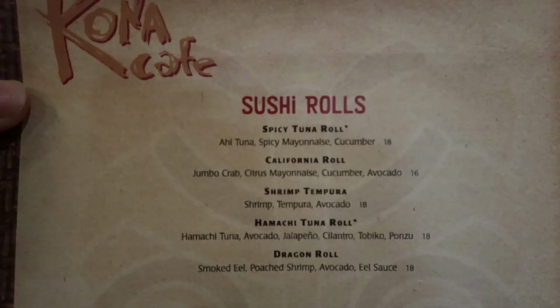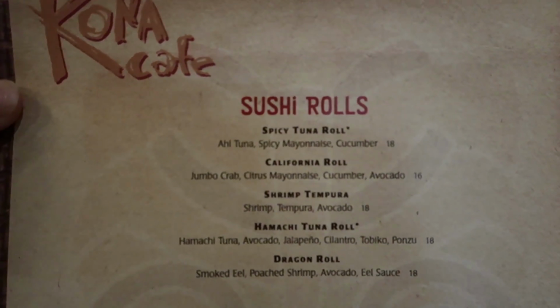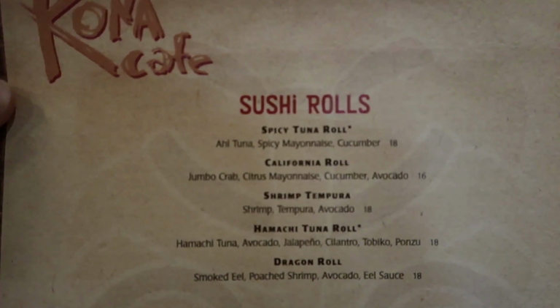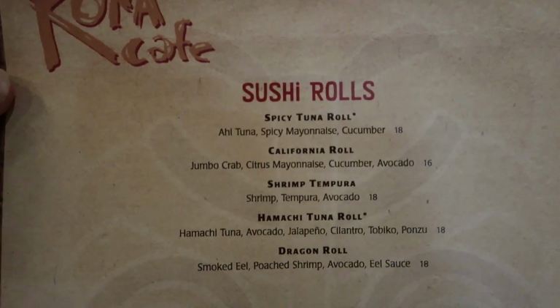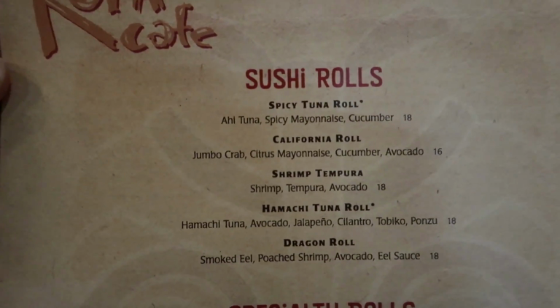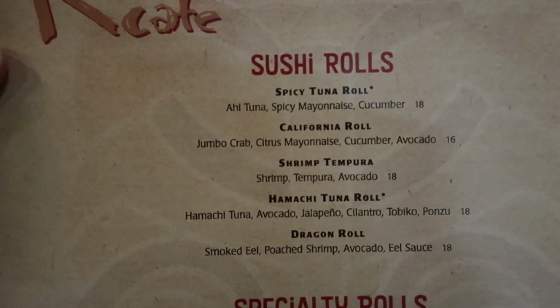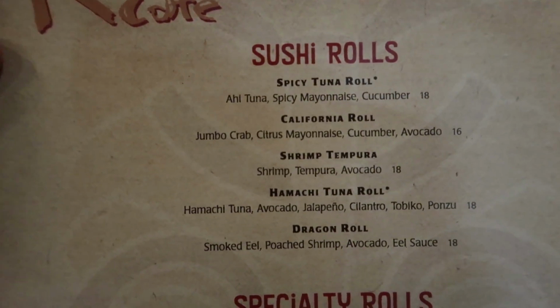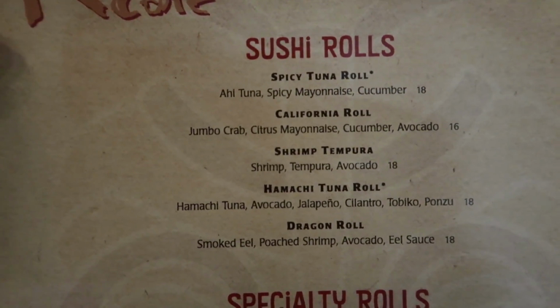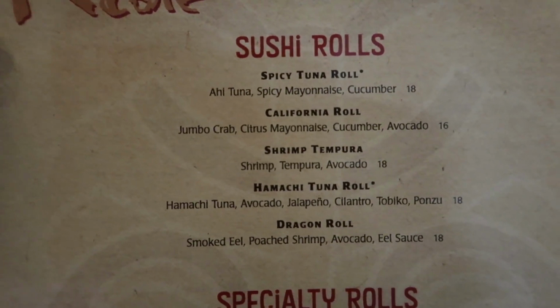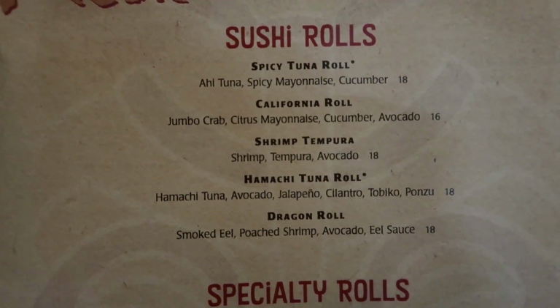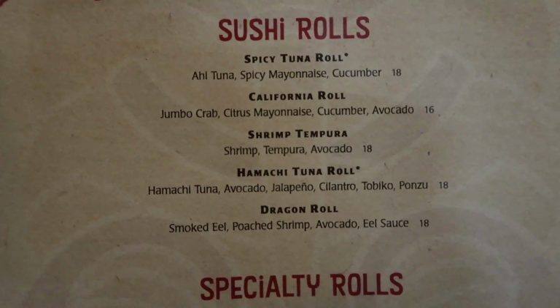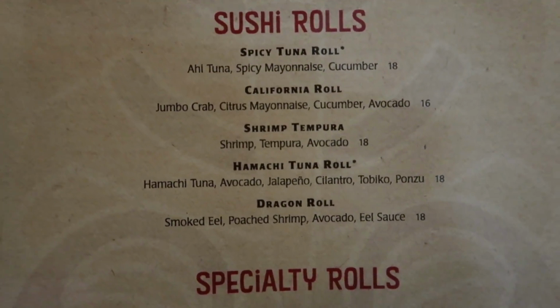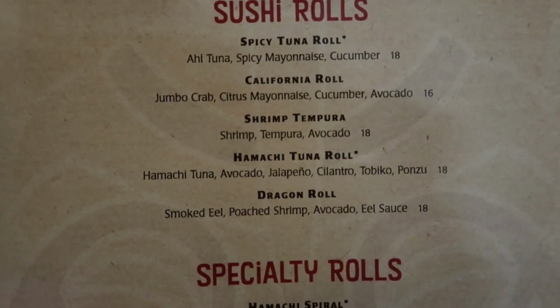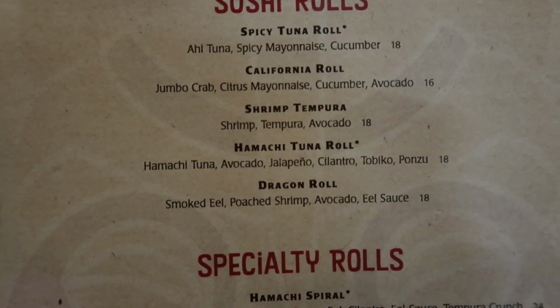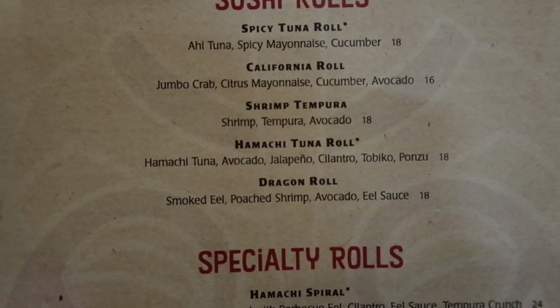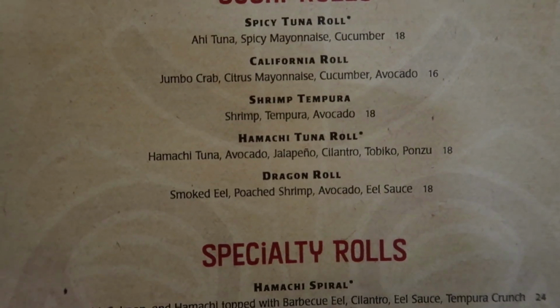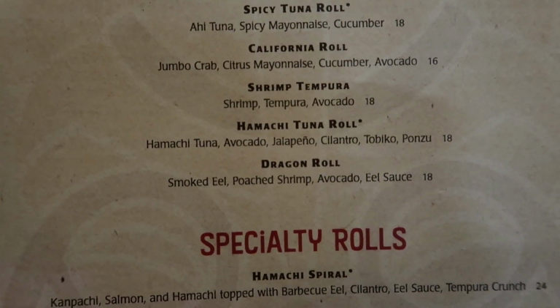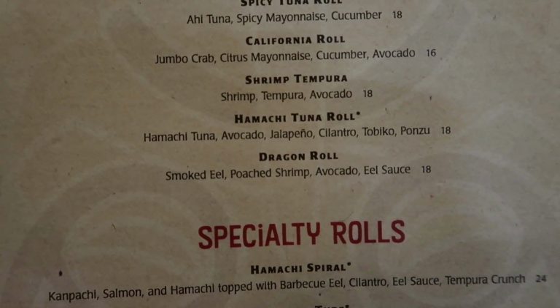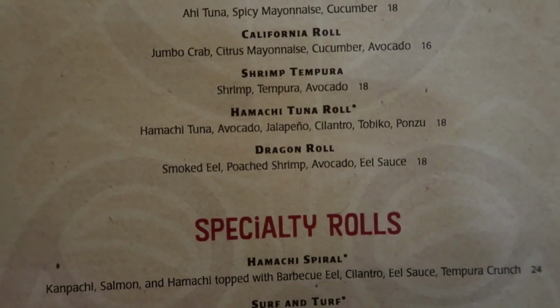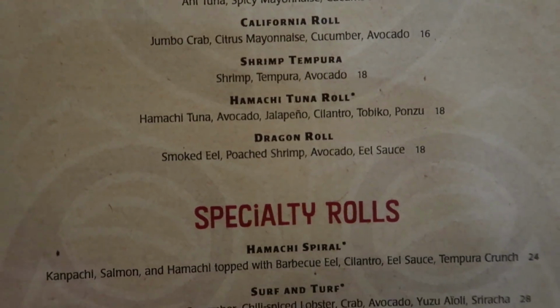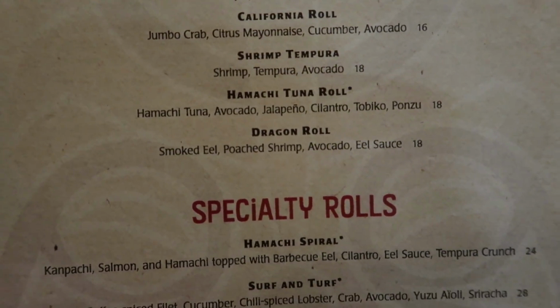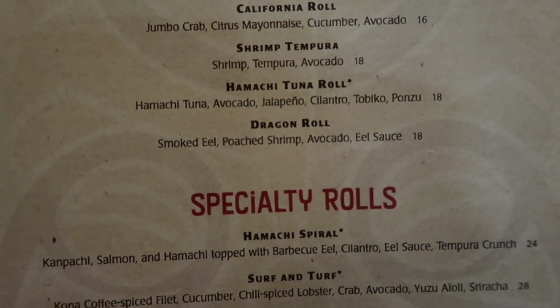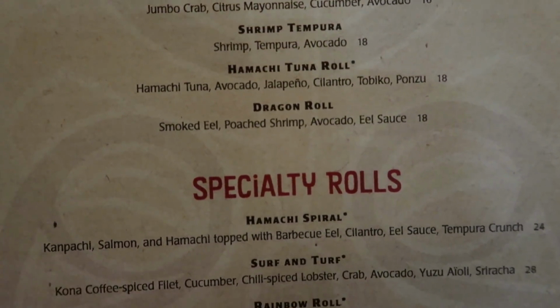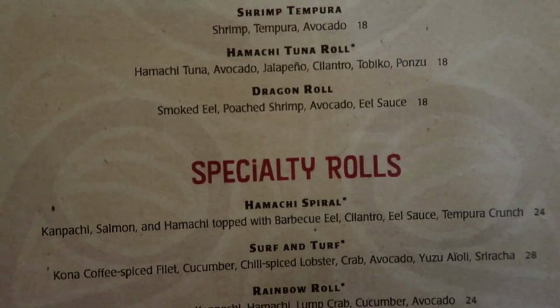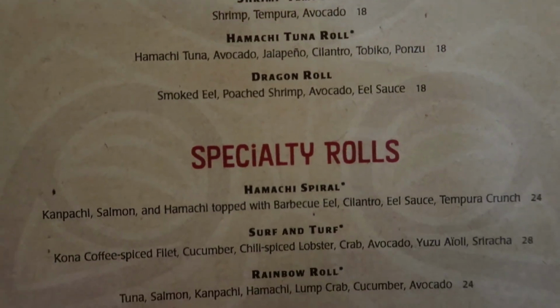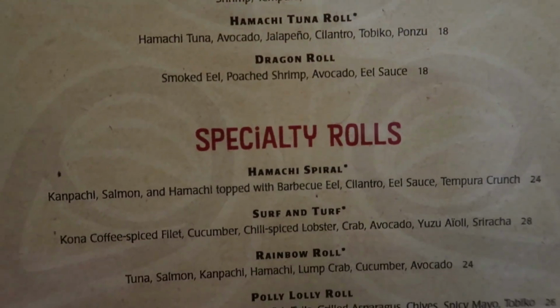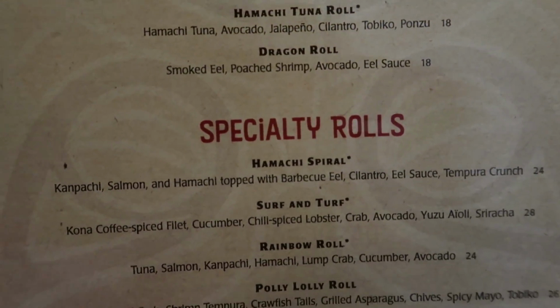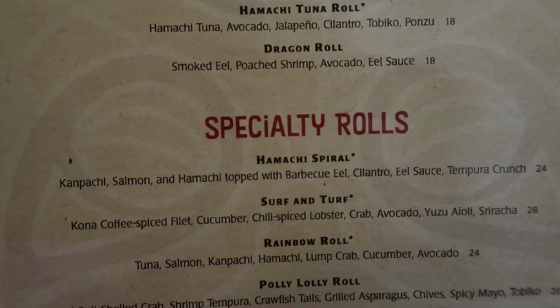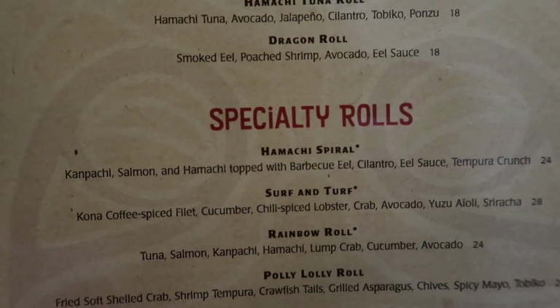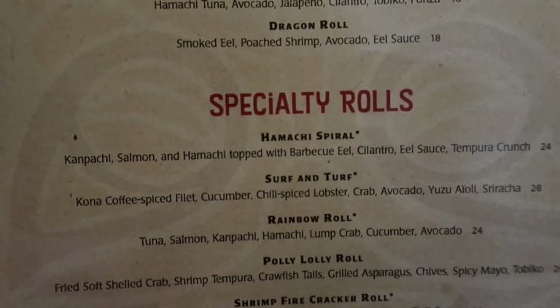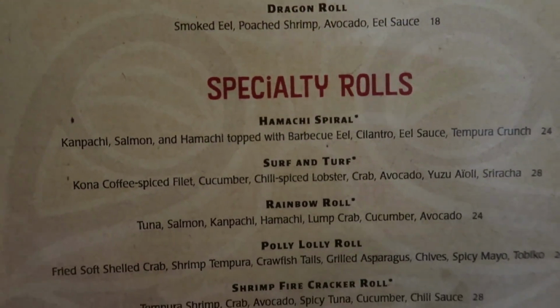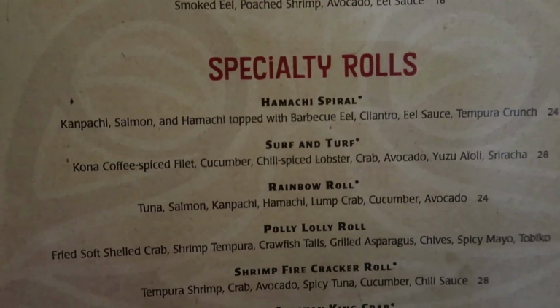So here's the menu. Lots of sushi choices.